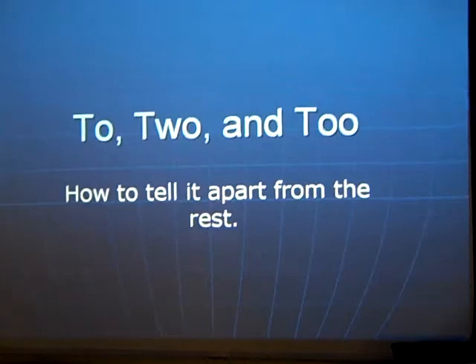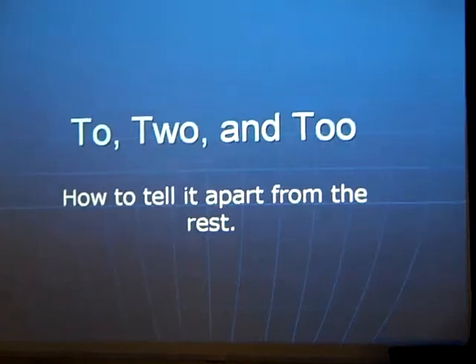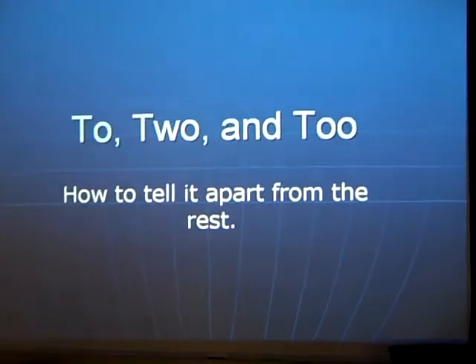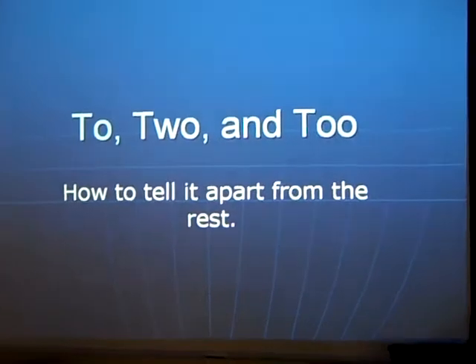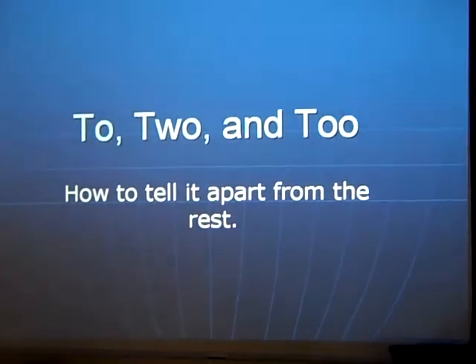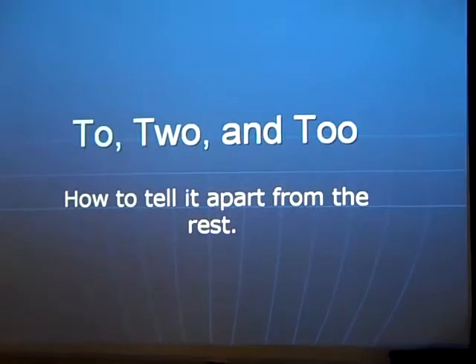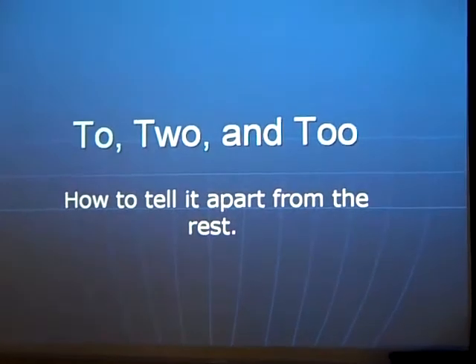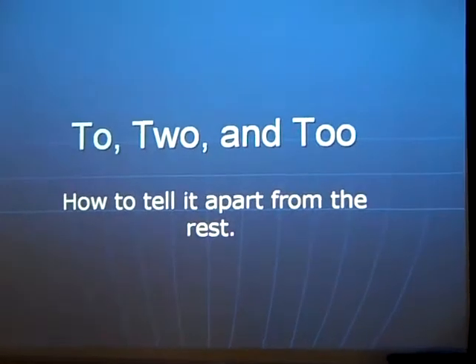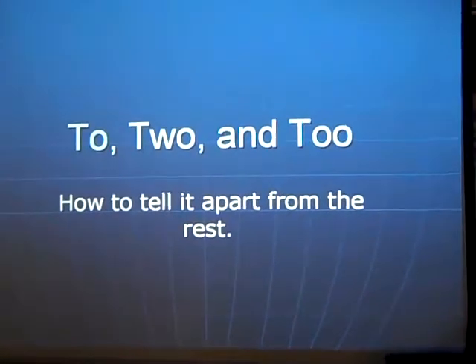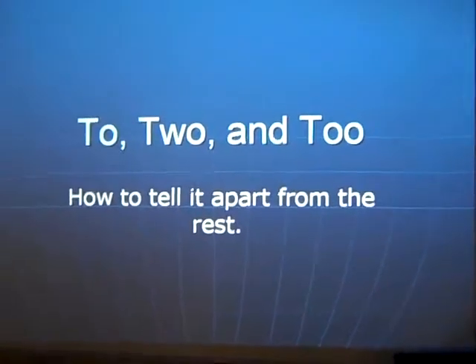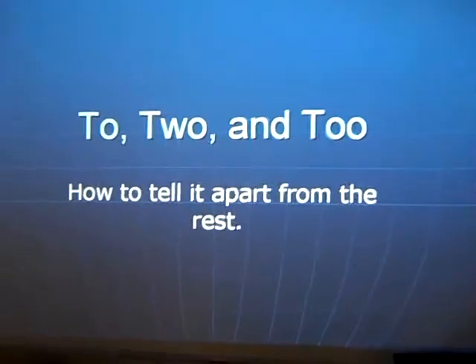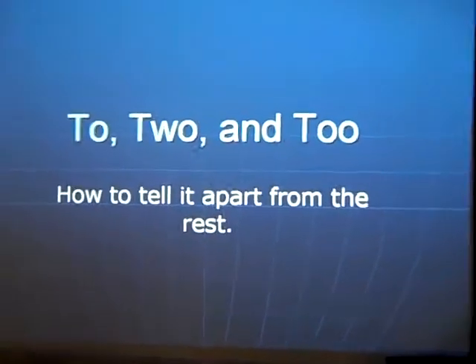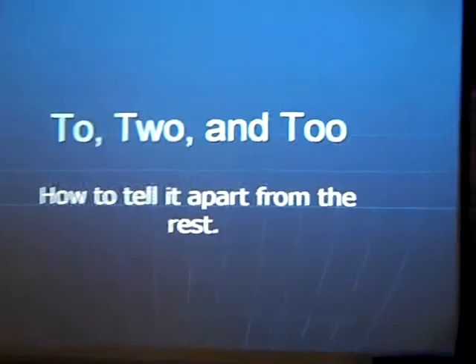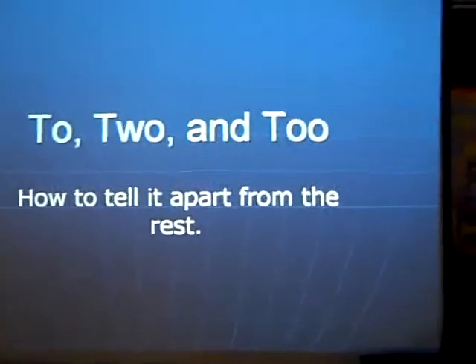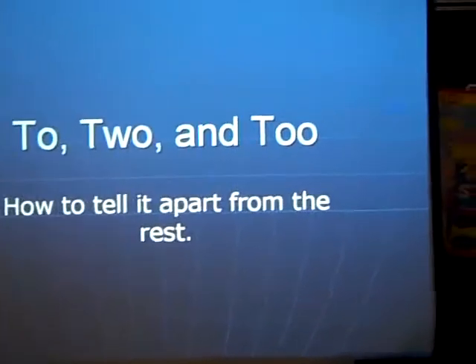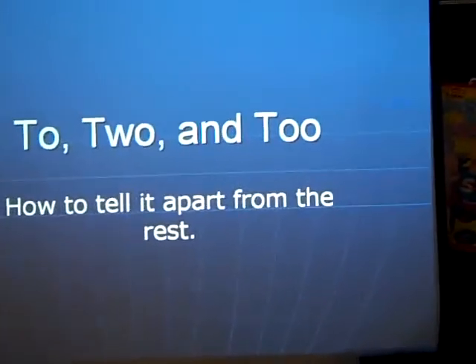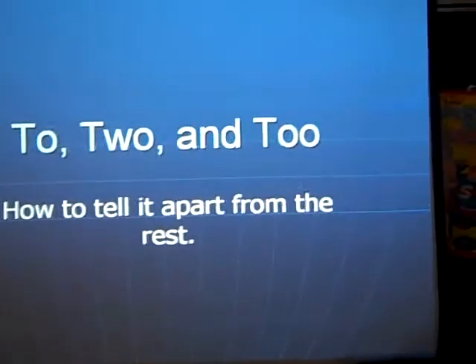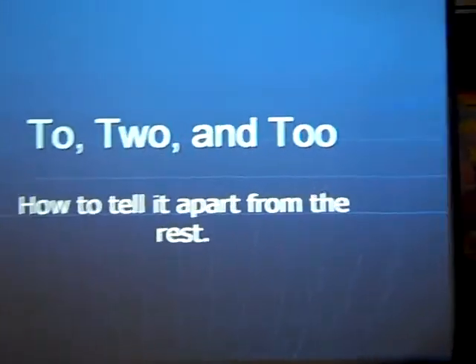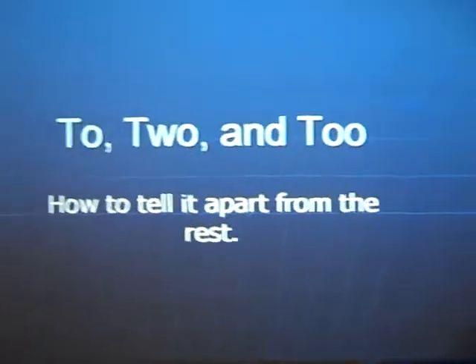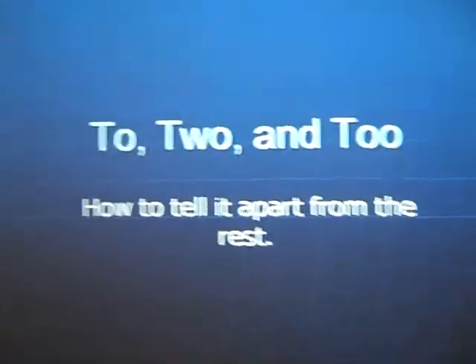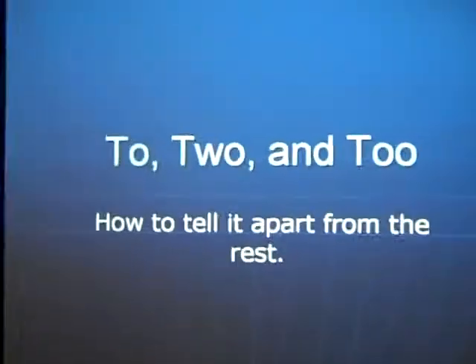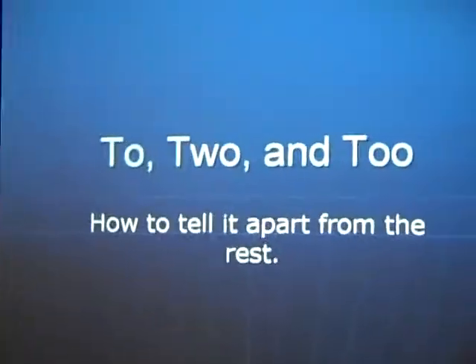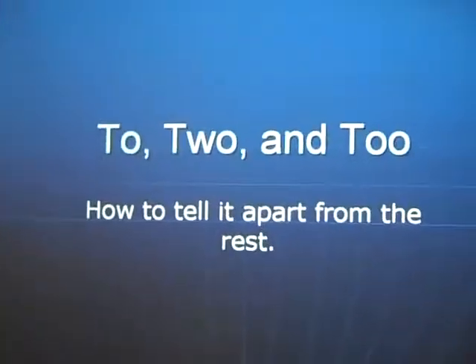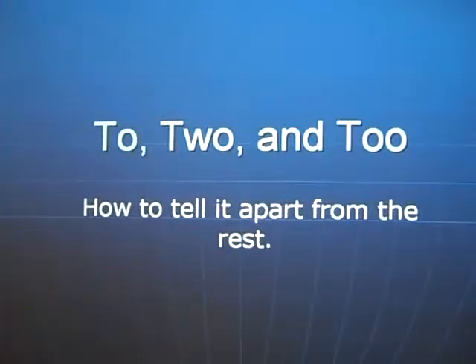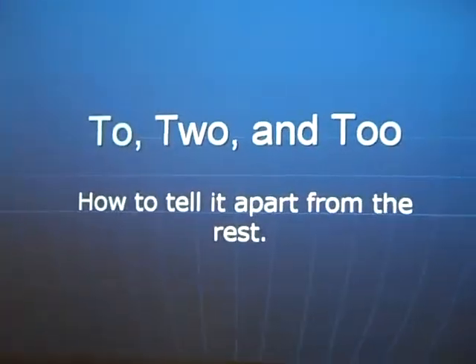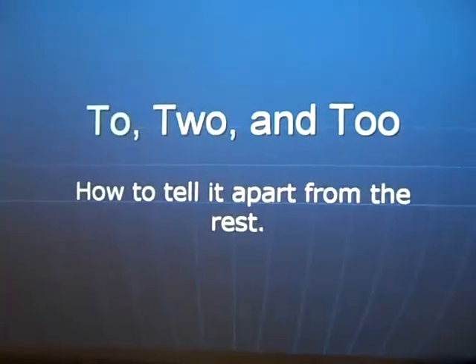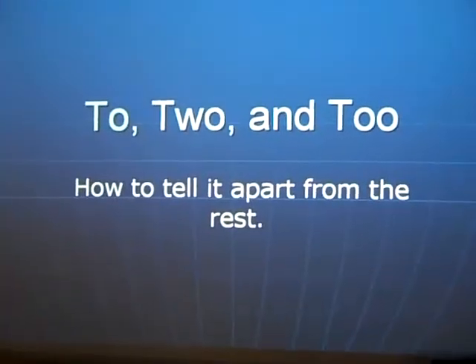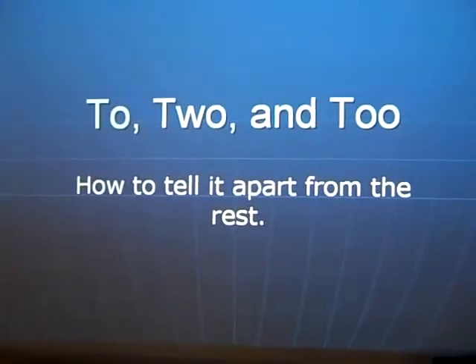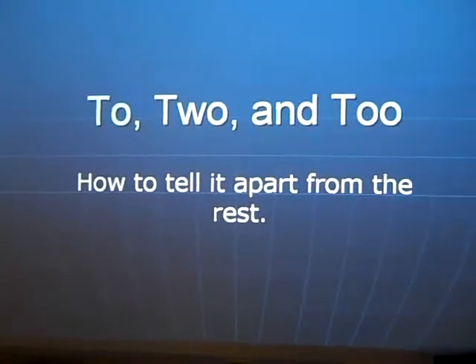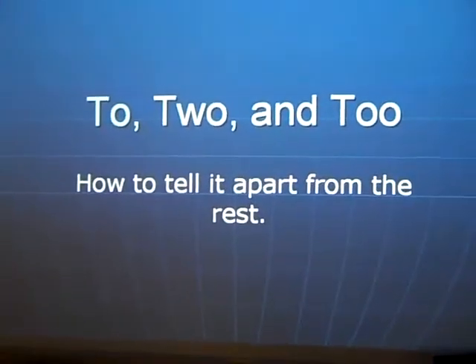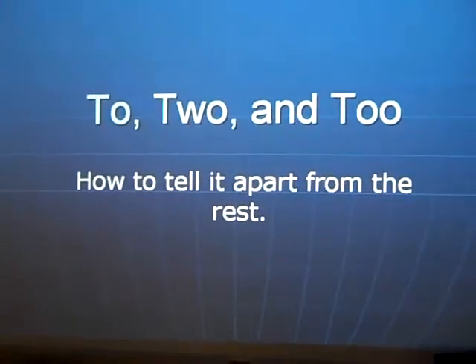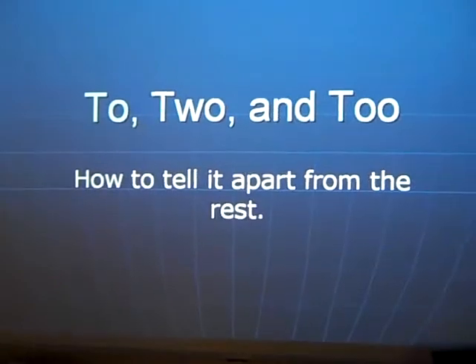In order to understand 'to,' 'two,' and 'too,' and how to tell them apart from each other.